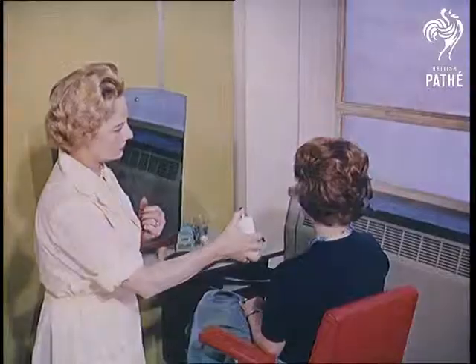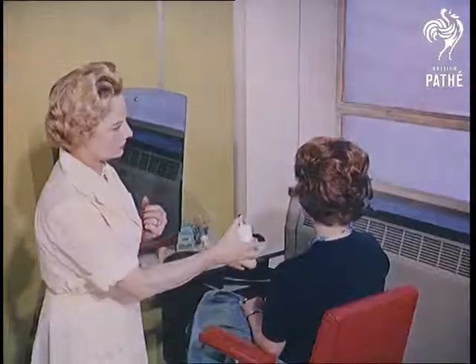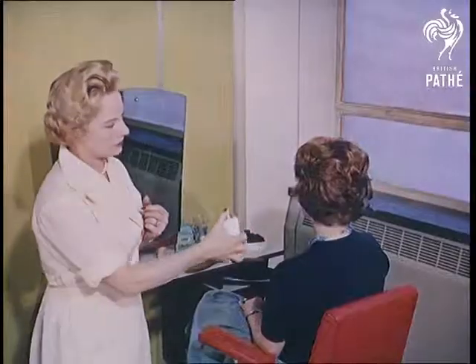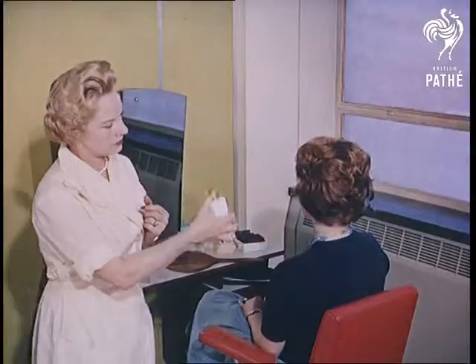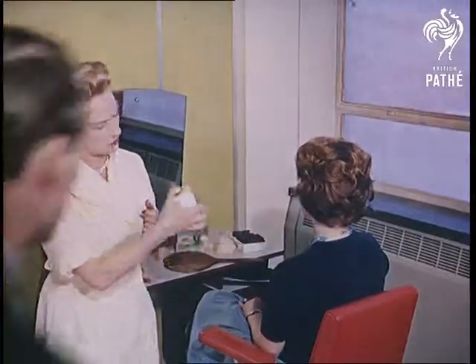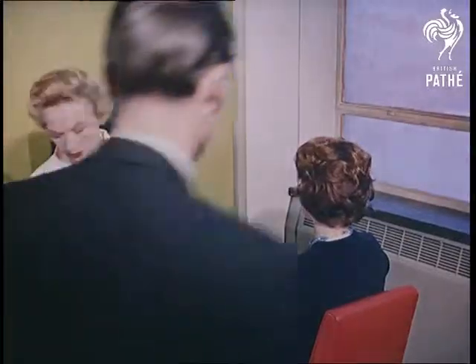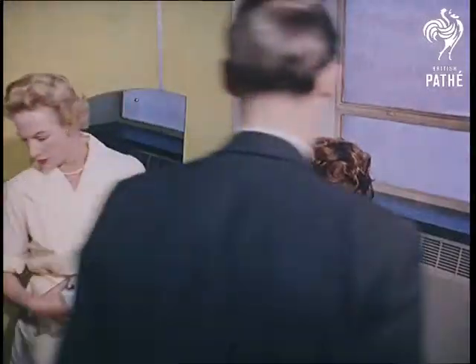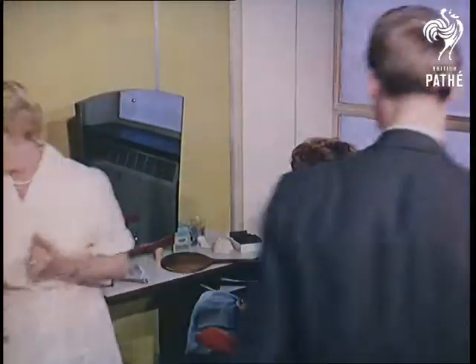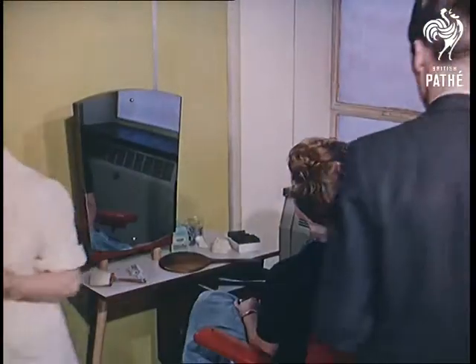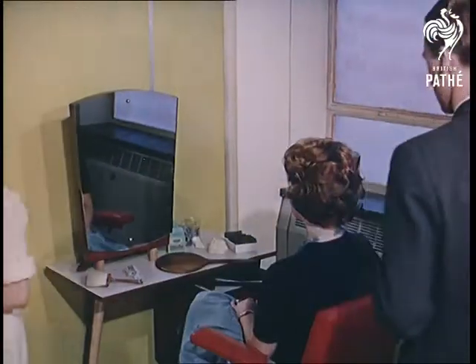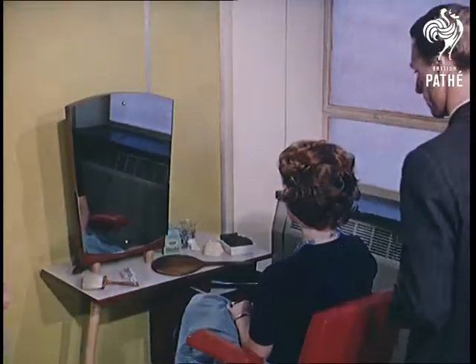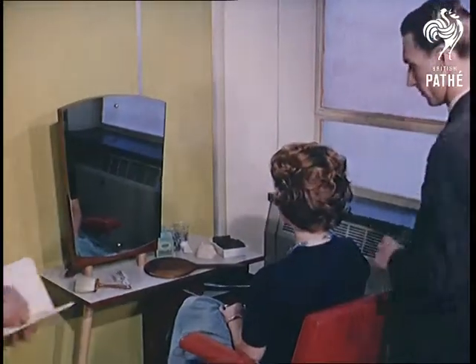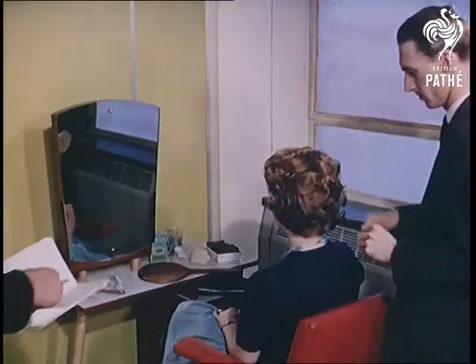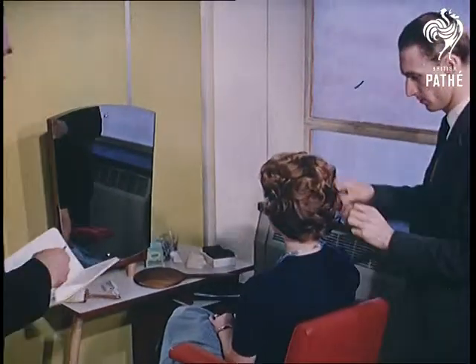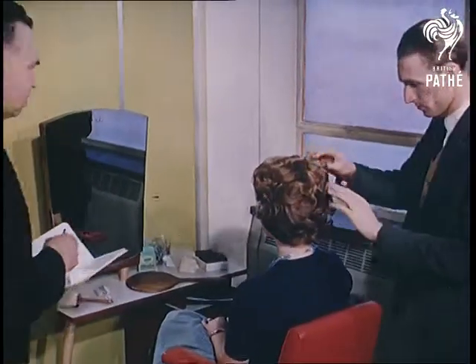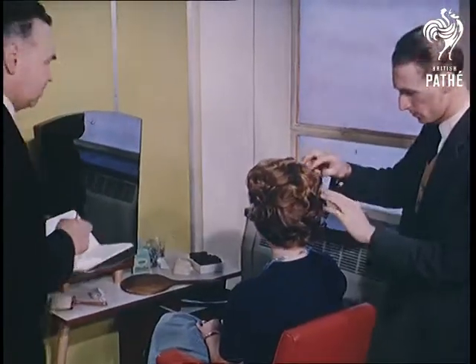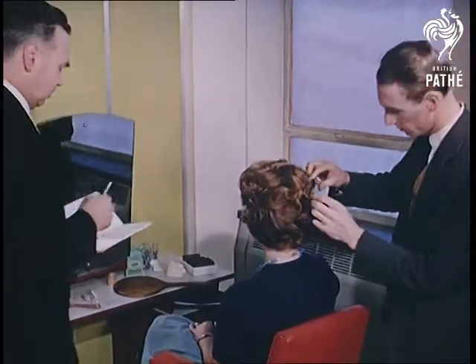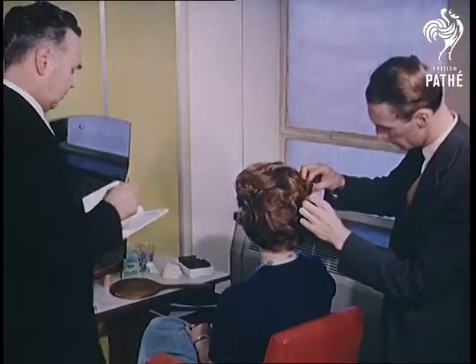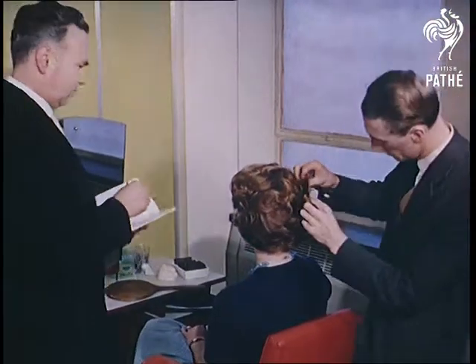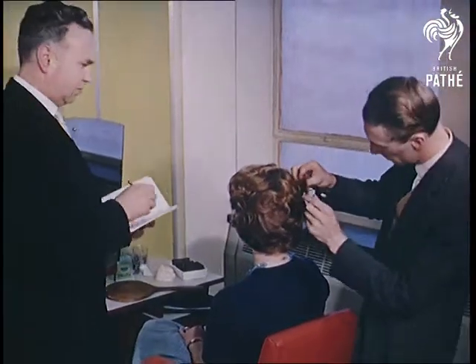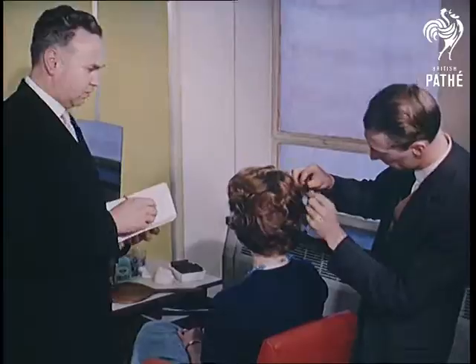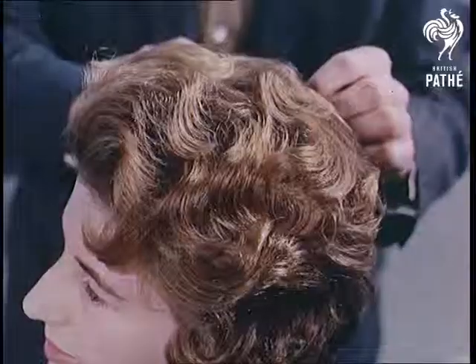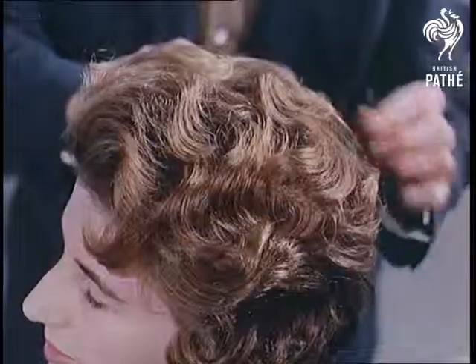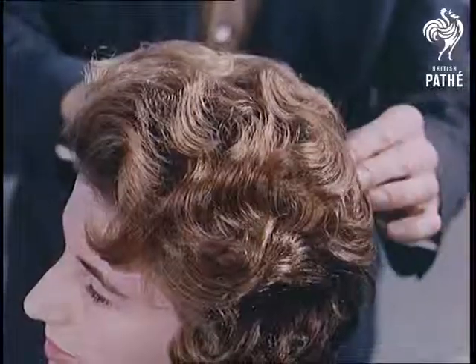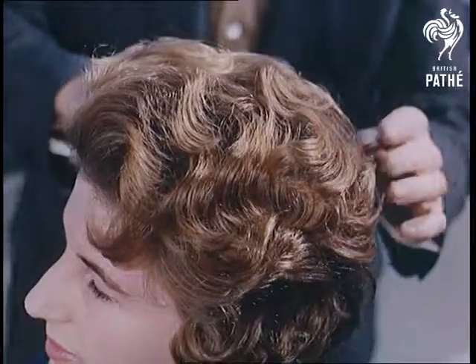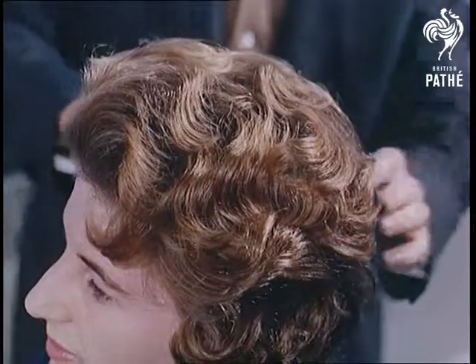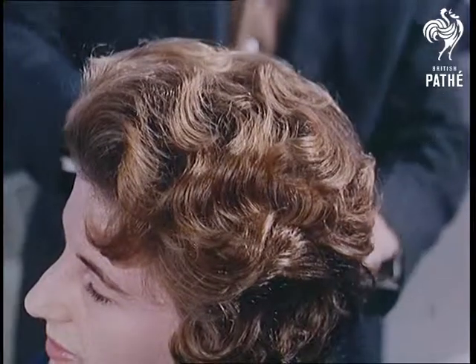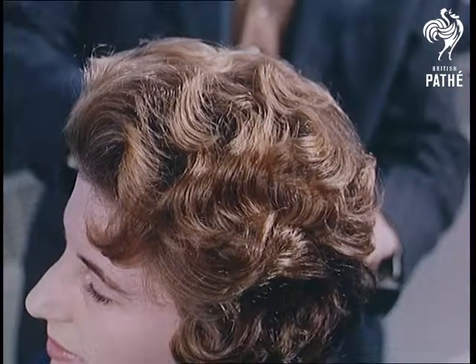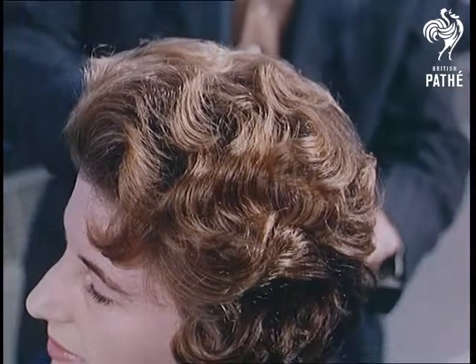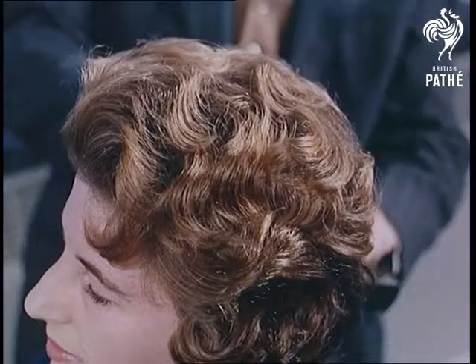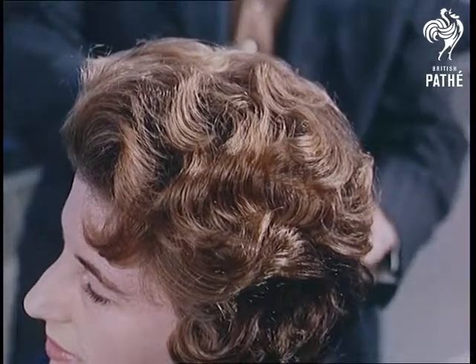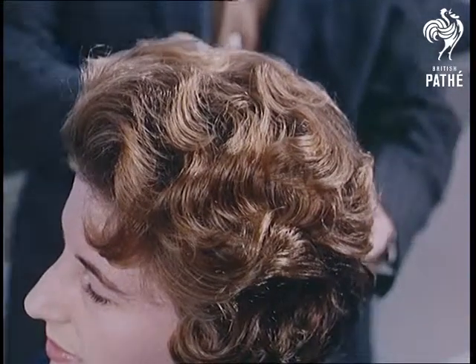Meanwhile, other members of the staff are having their hairdos free. It's a wonder the job doesn't go to their heads.